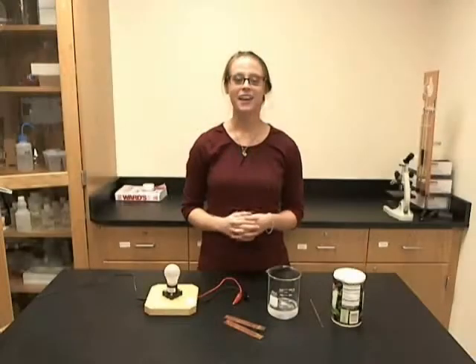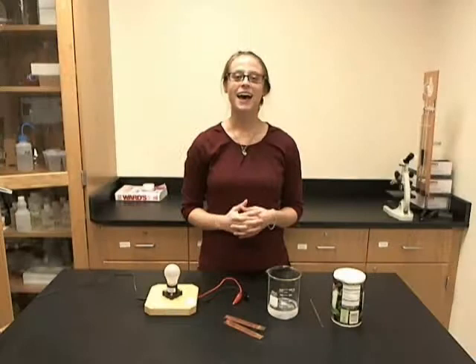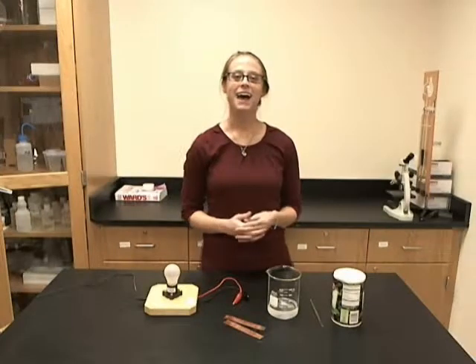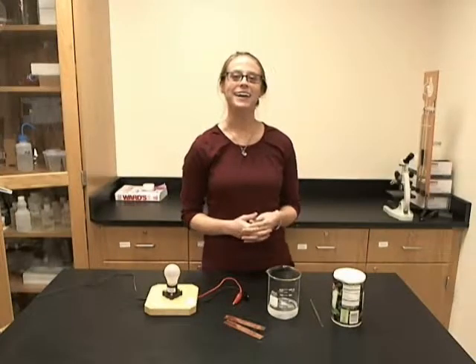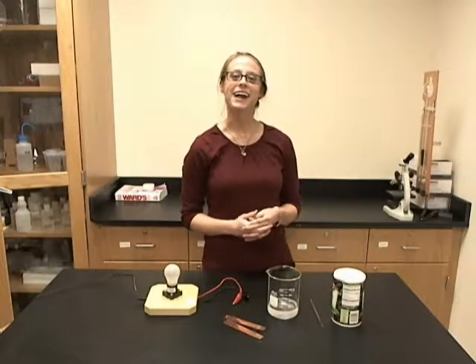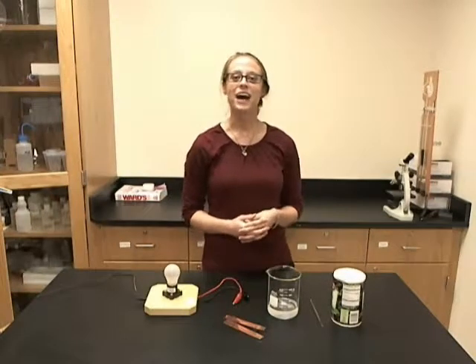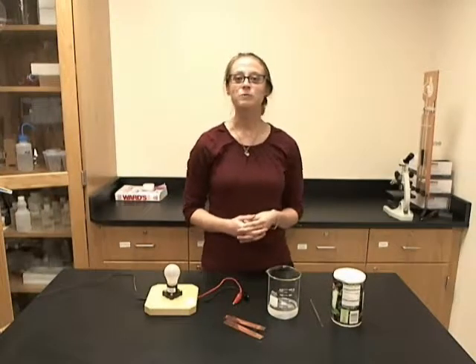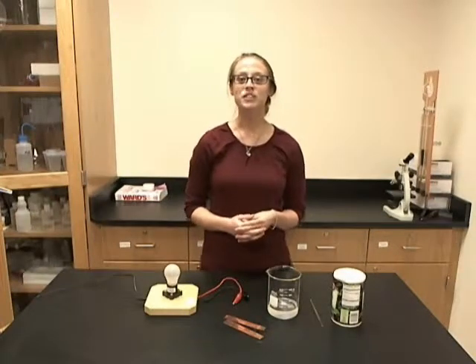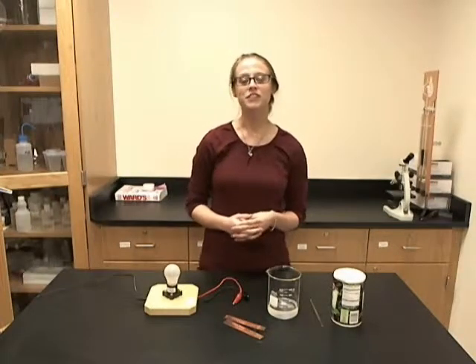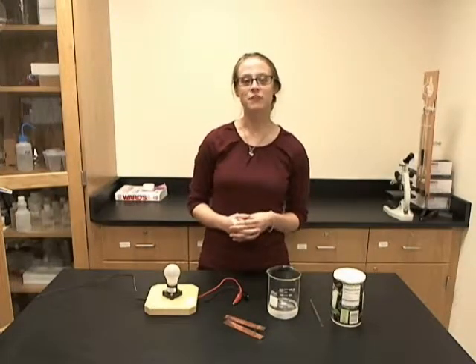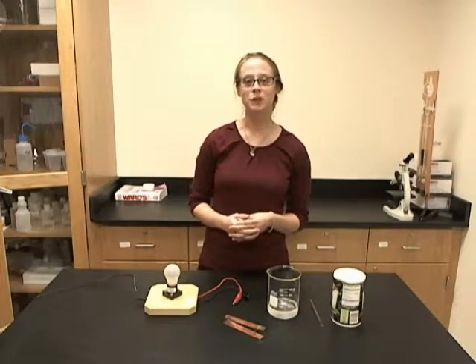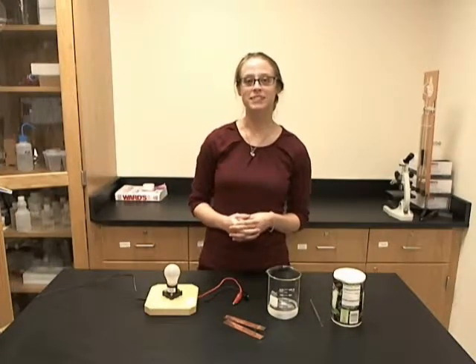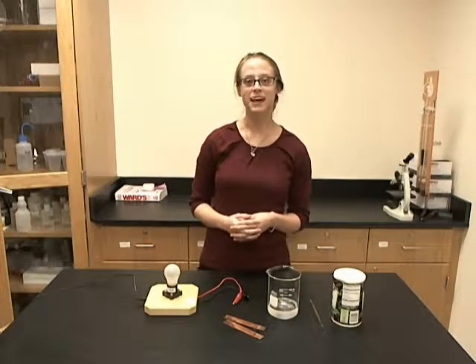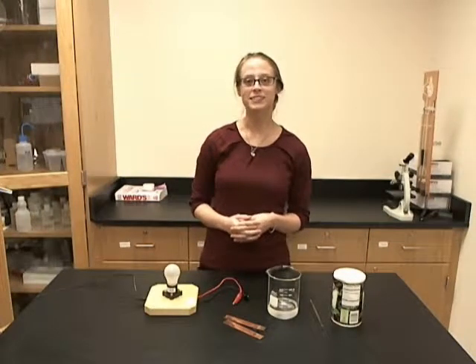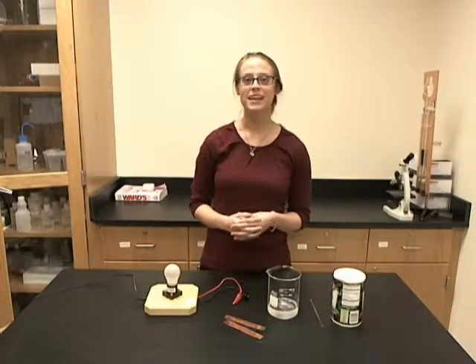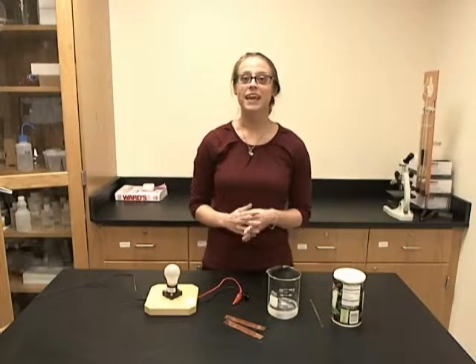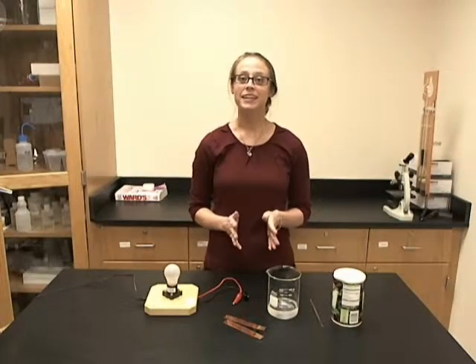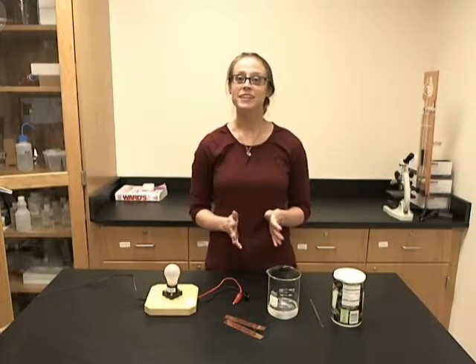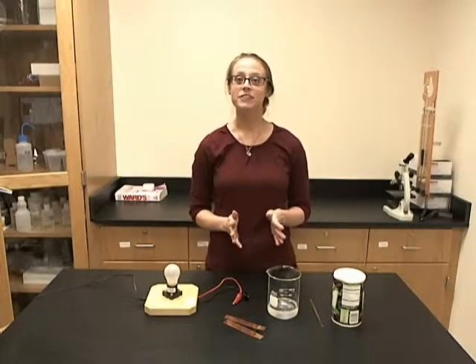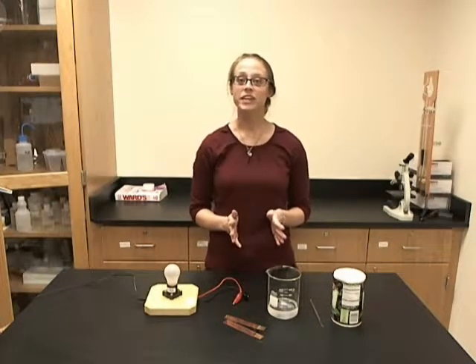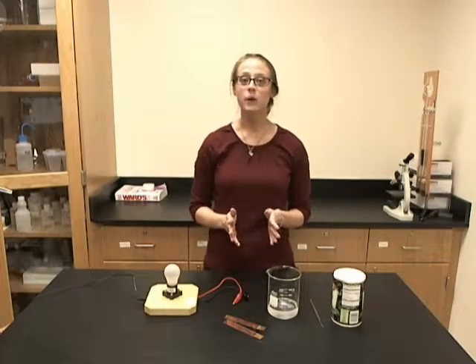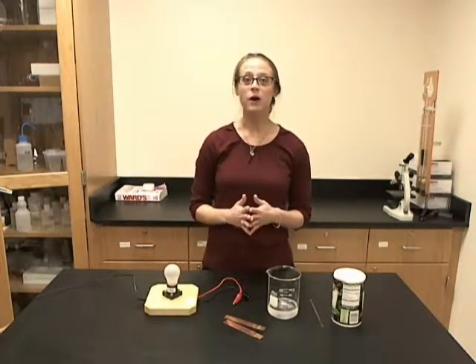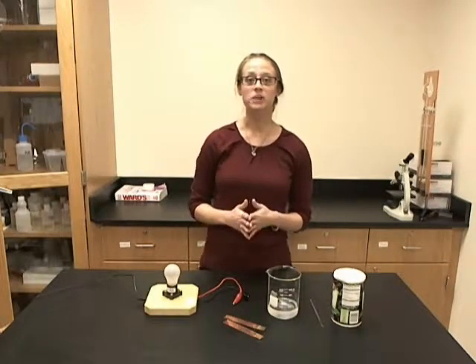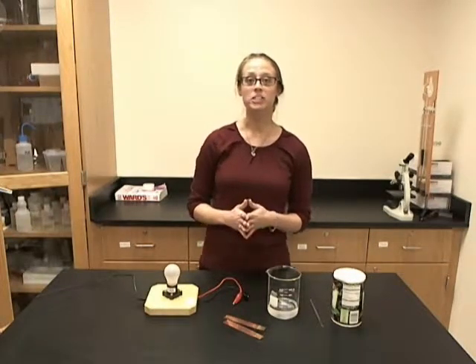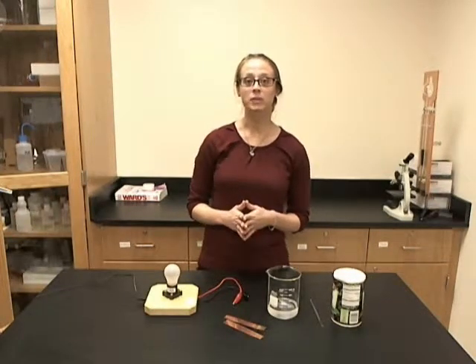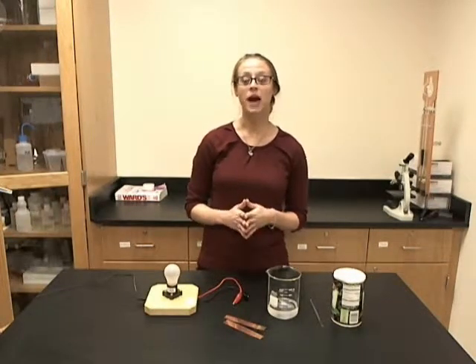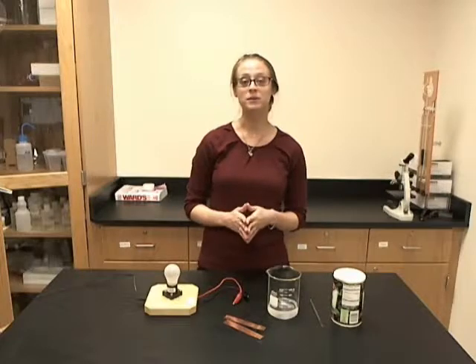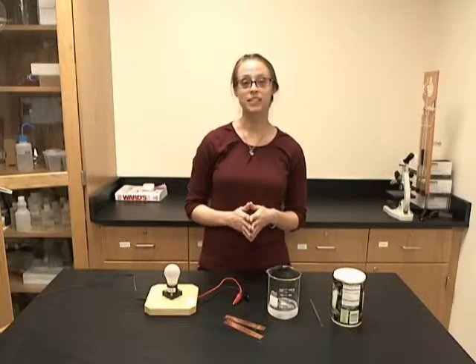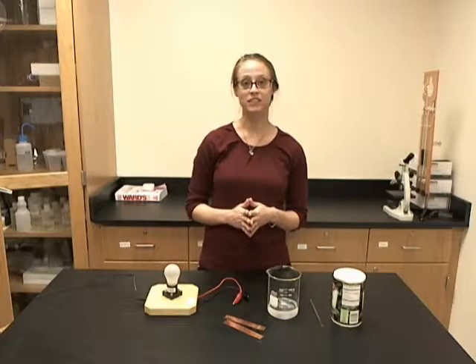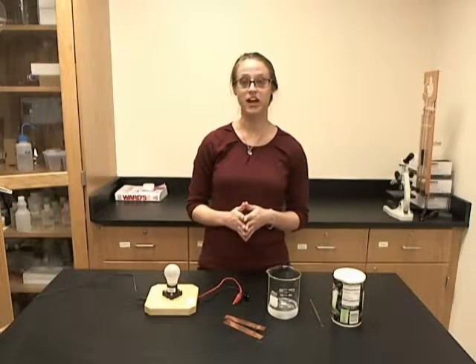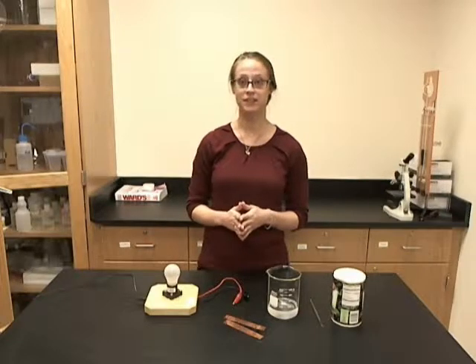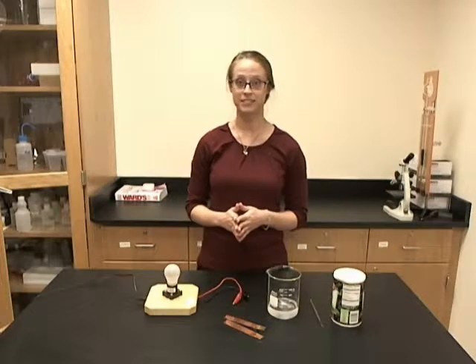Hi, I'm Teresa from Wards Science, and in this video I will be showing you how to test for conductivity.